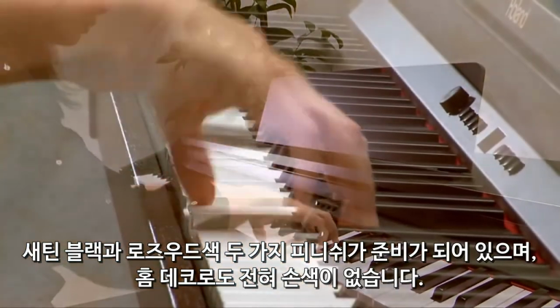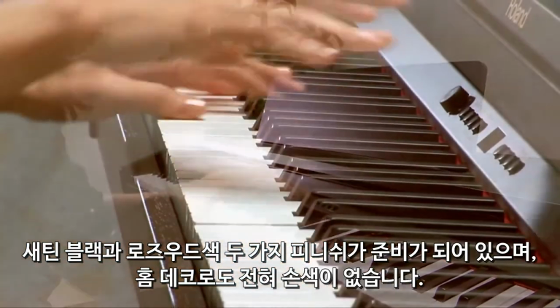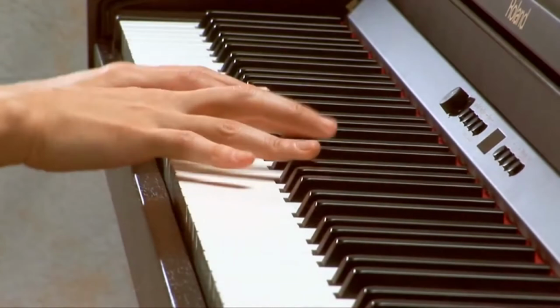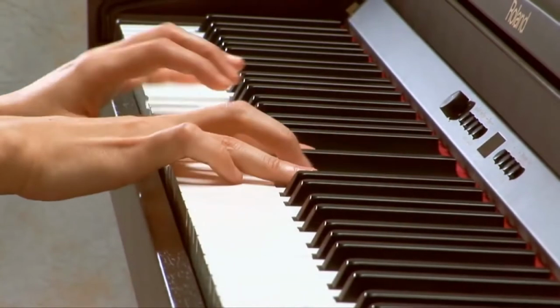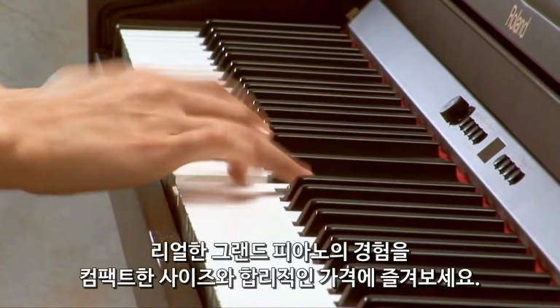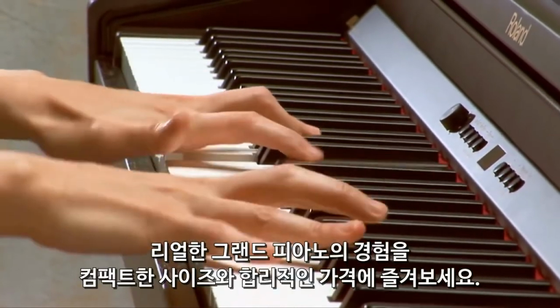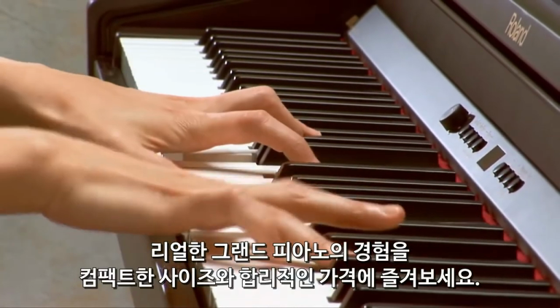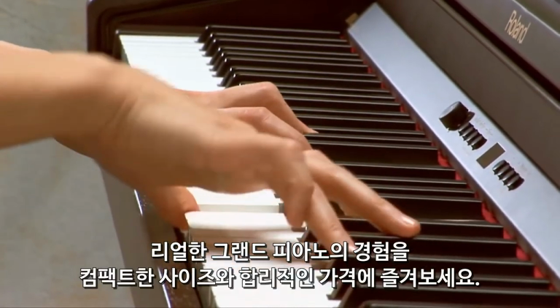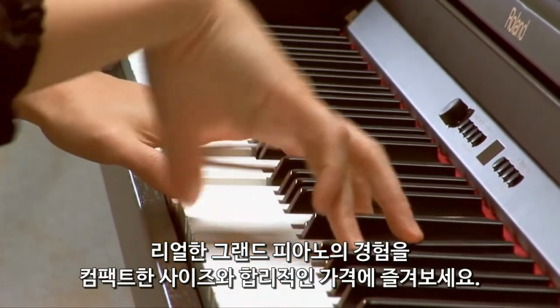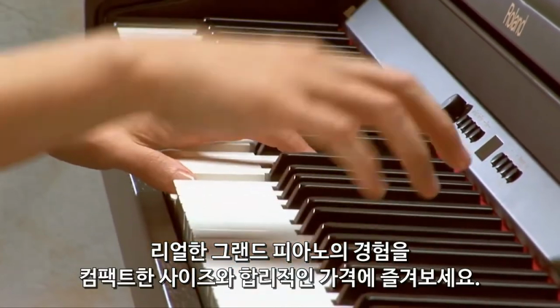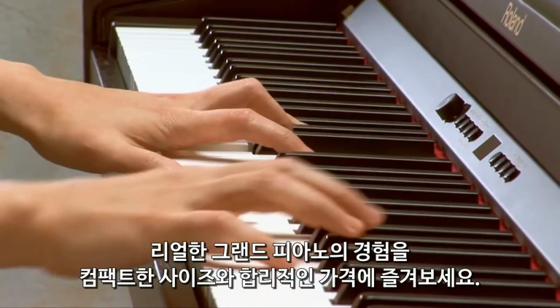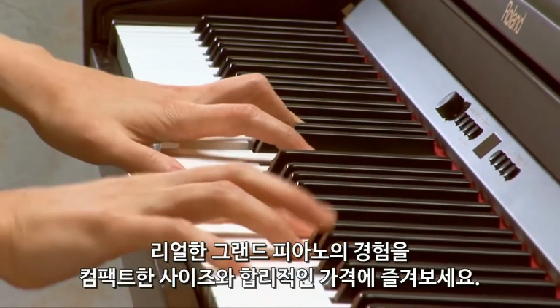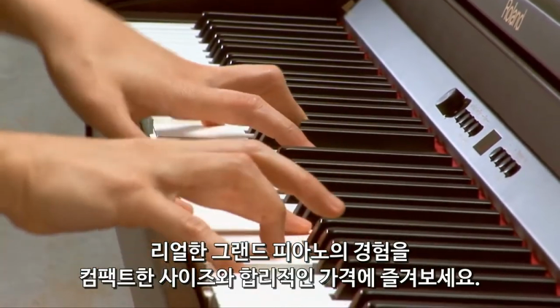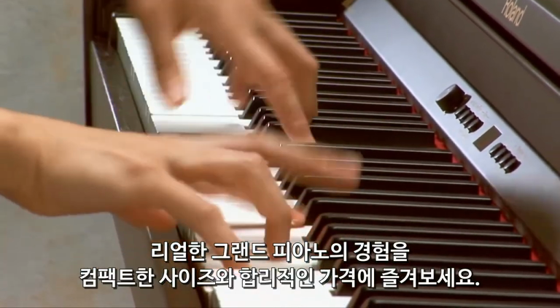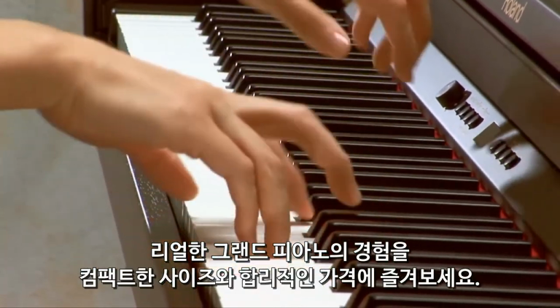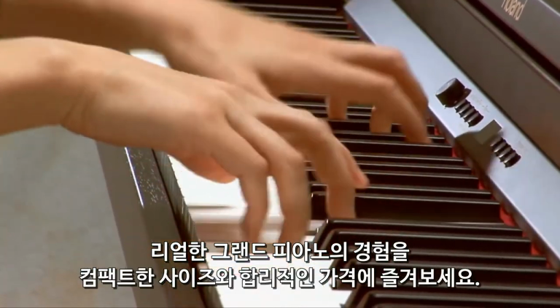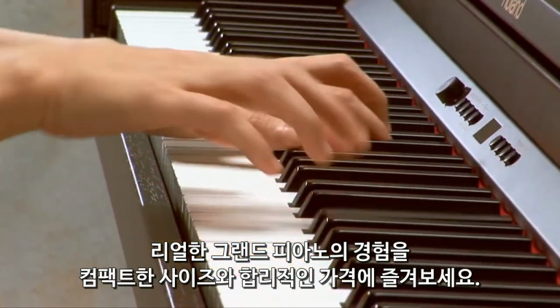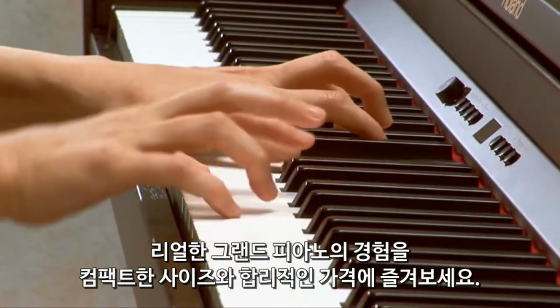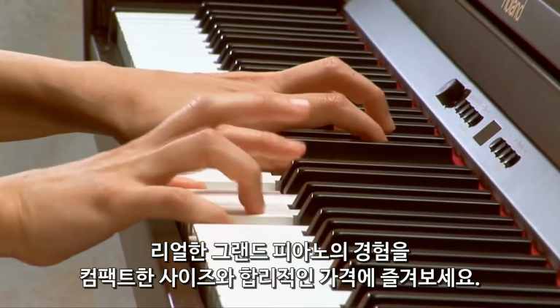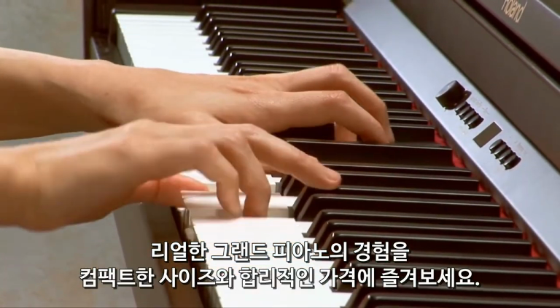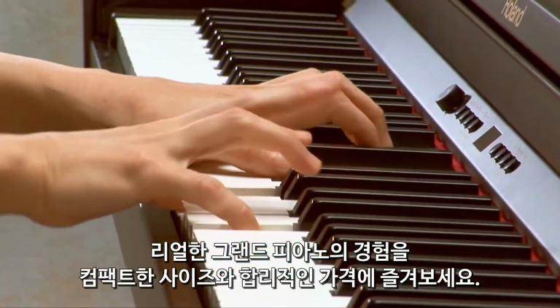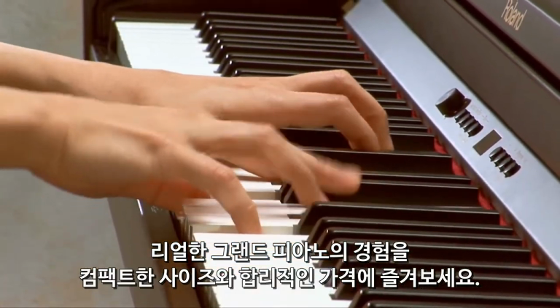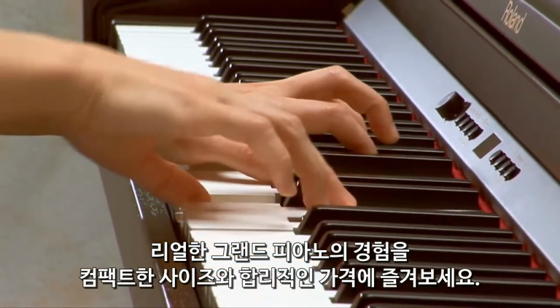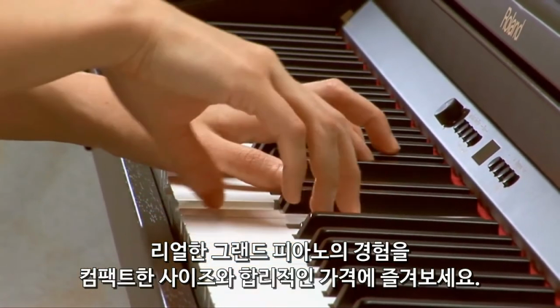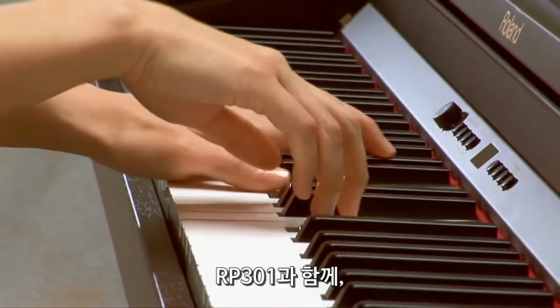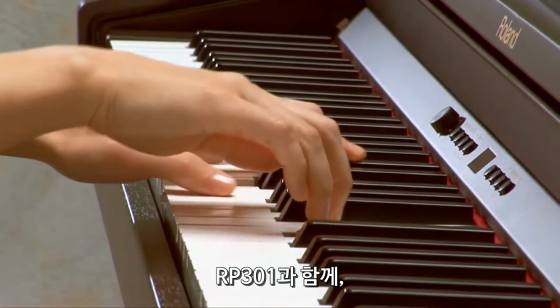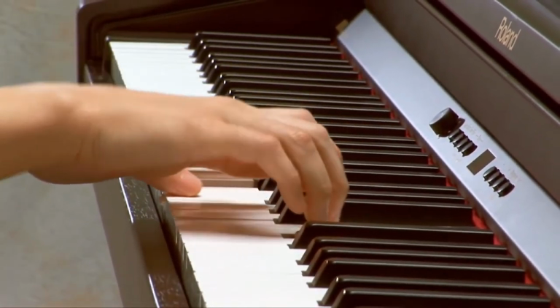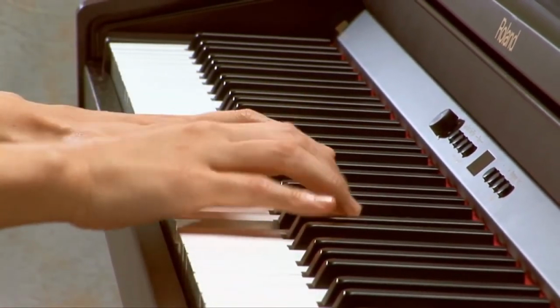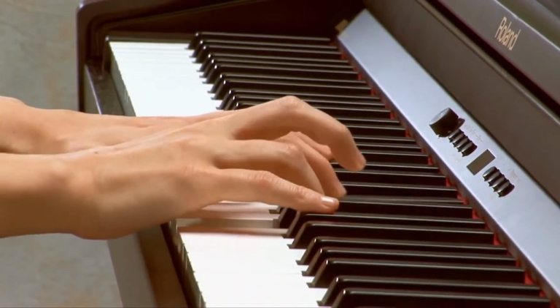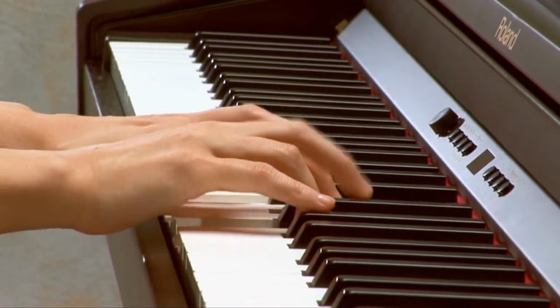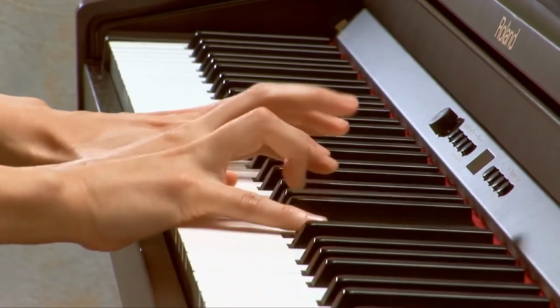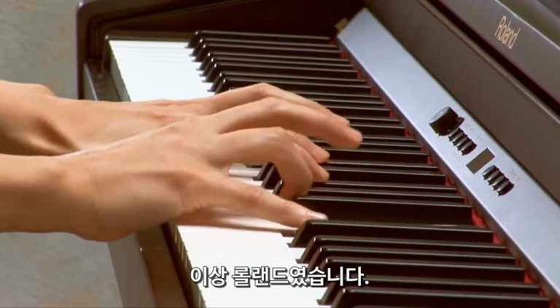Enjoy a true grand piano experience at a fraction of the size and price with the new RP-301 from Roland.